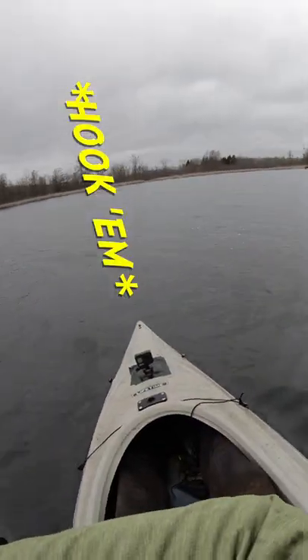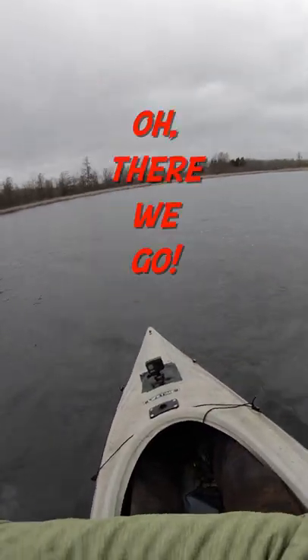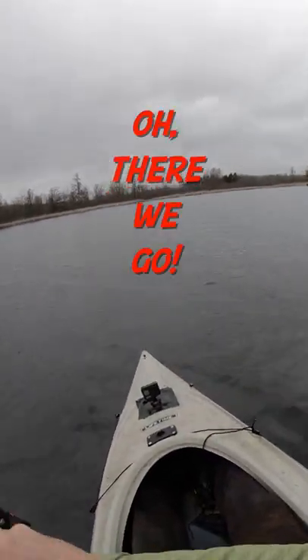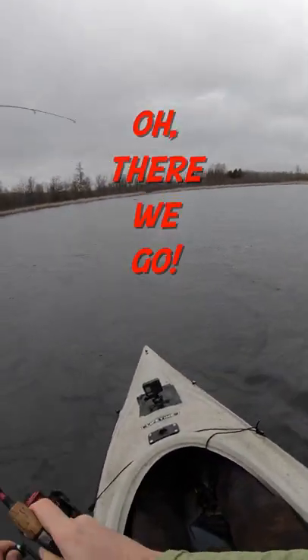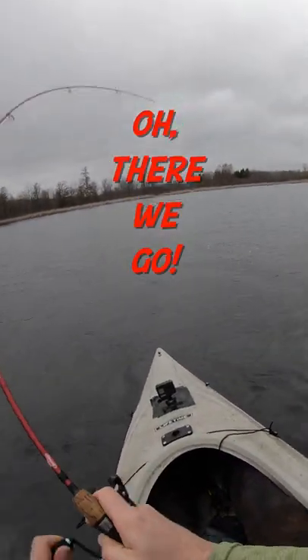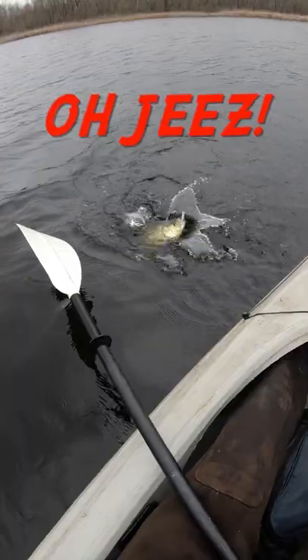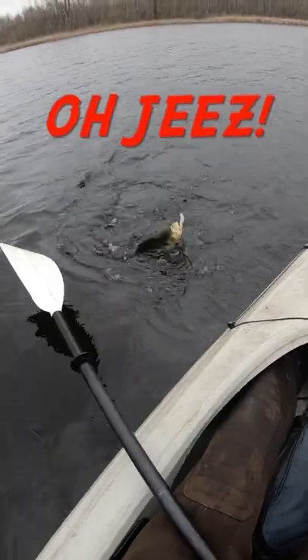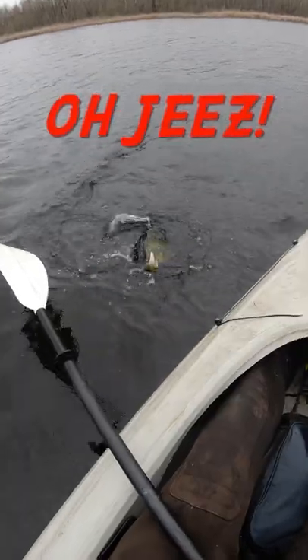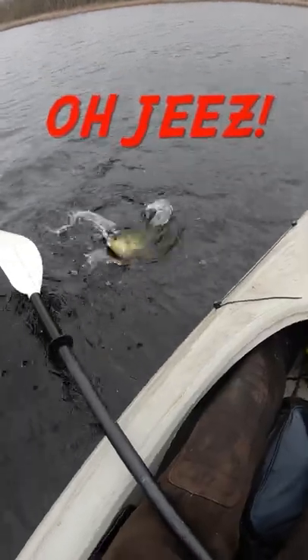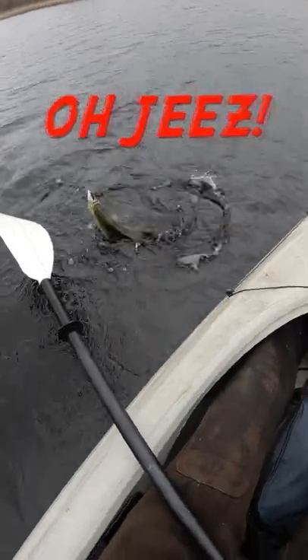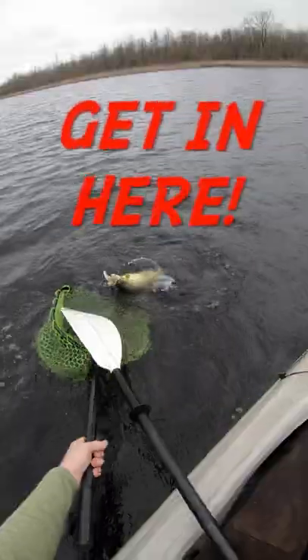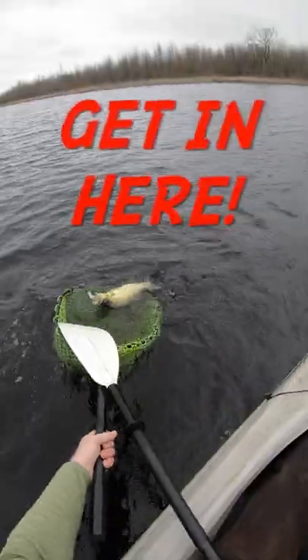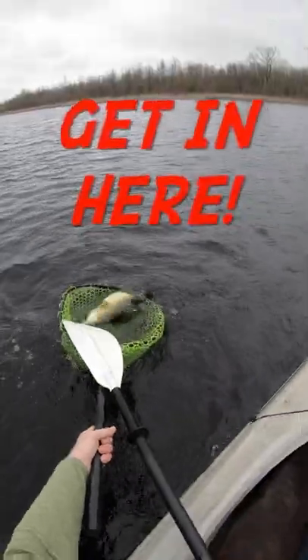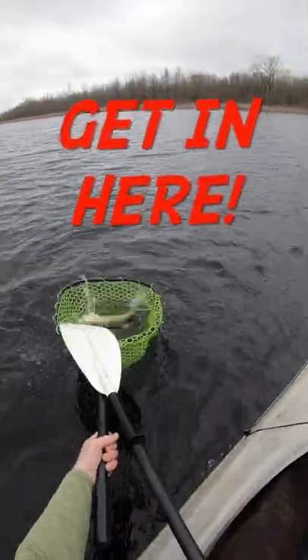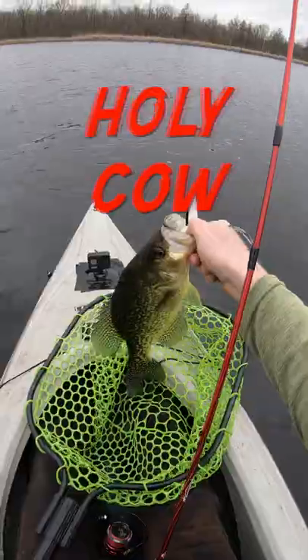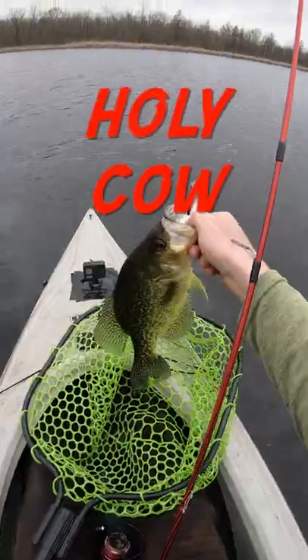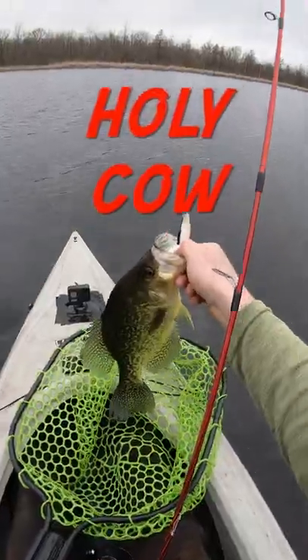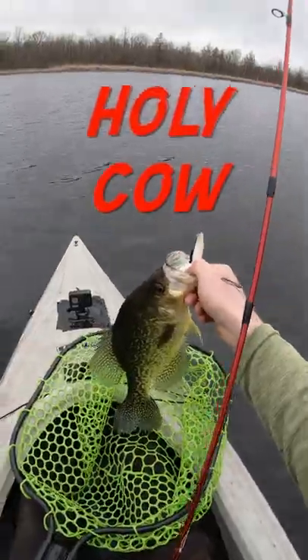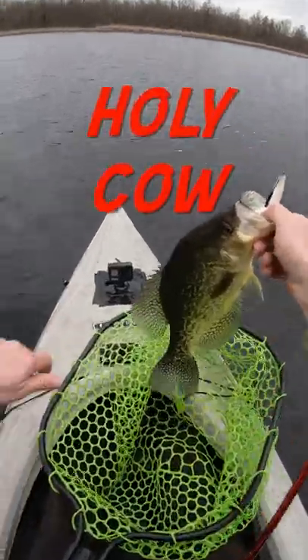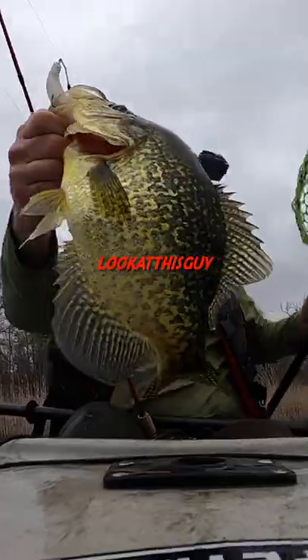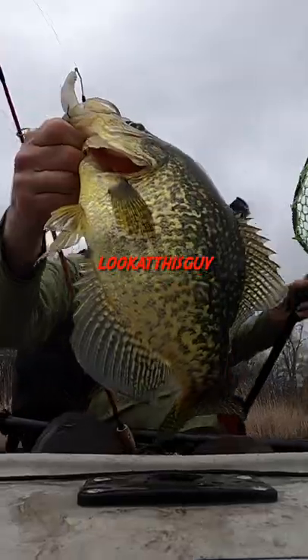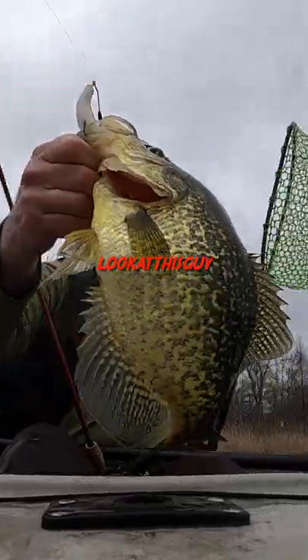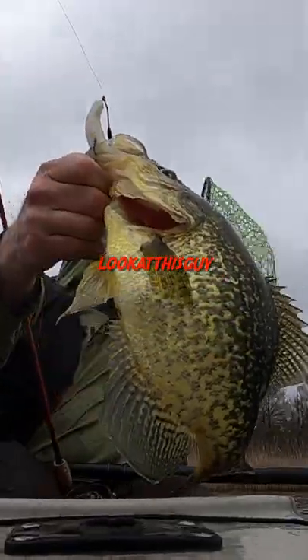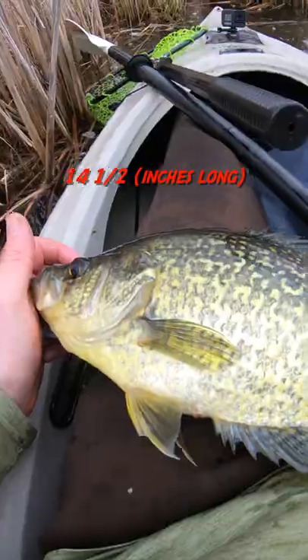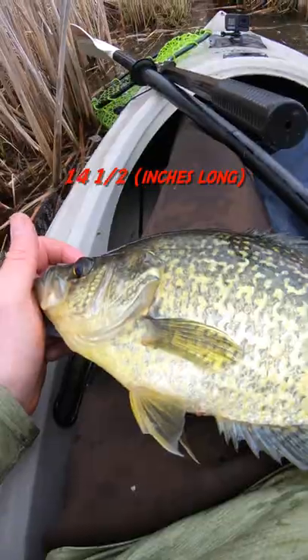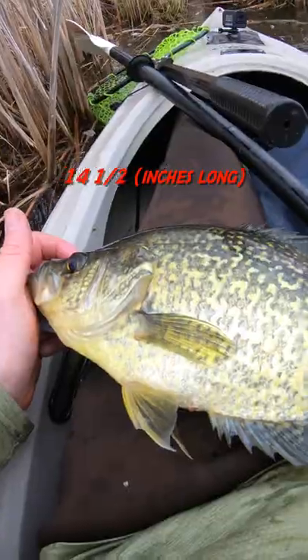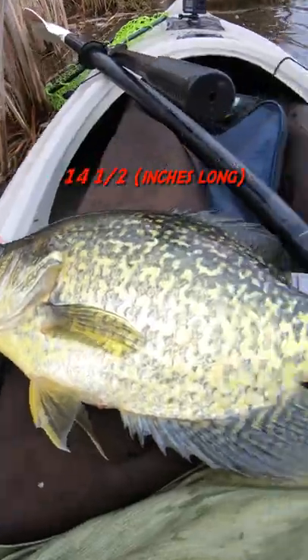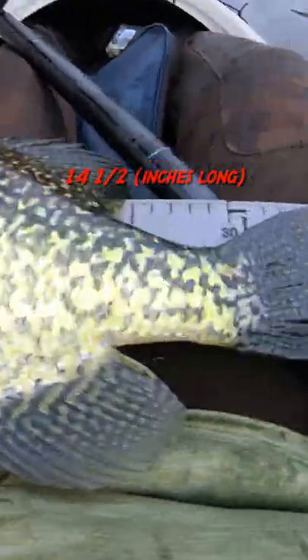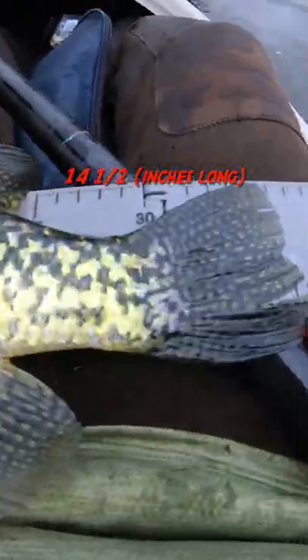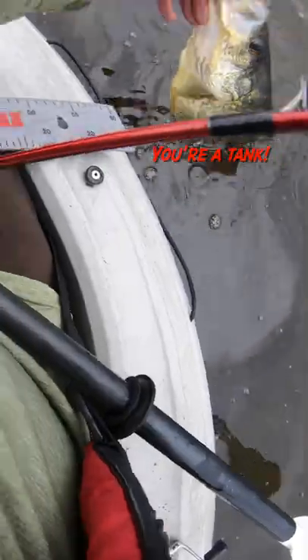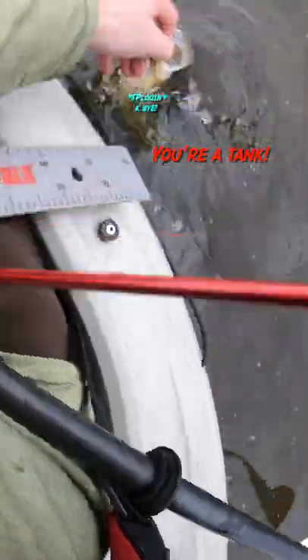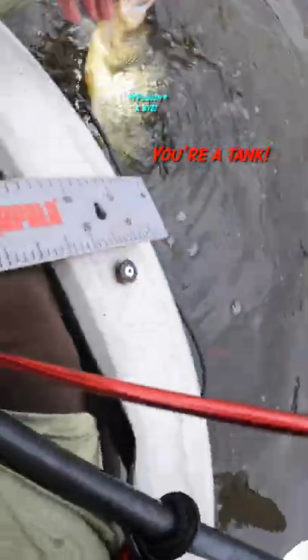Oh, there we go. Oh geez, get in here. Holy cow, look at this guy — 14 and a half. Here's a take.